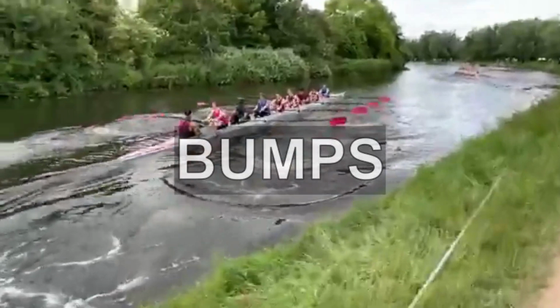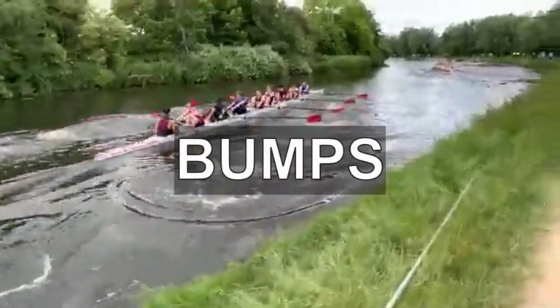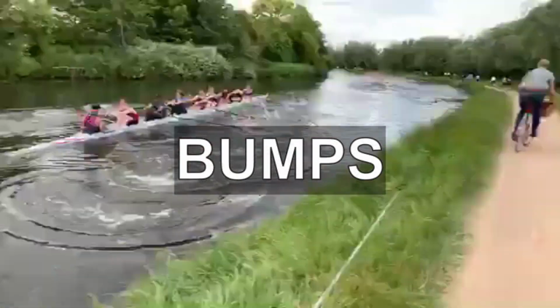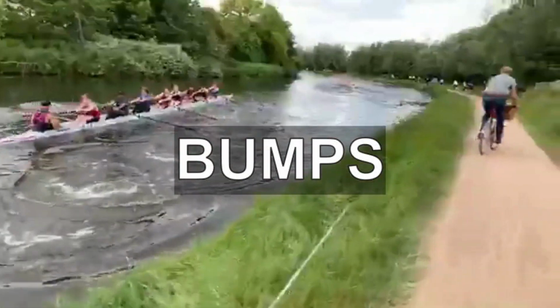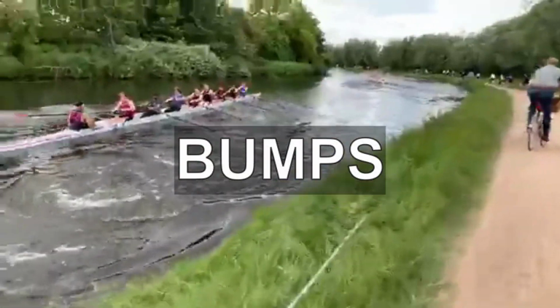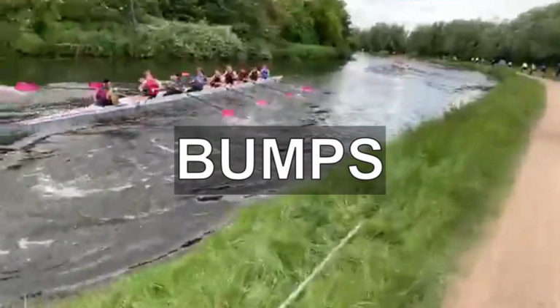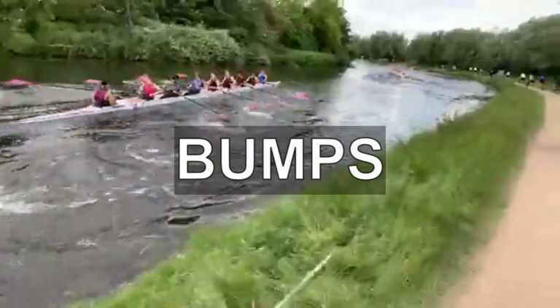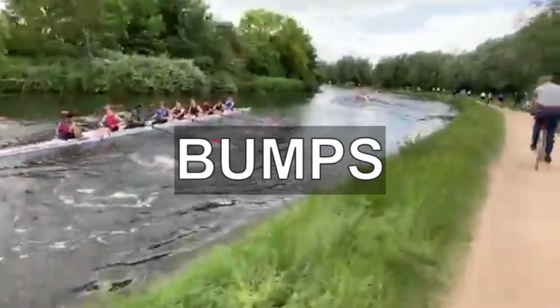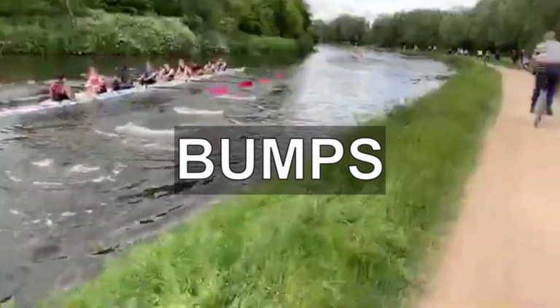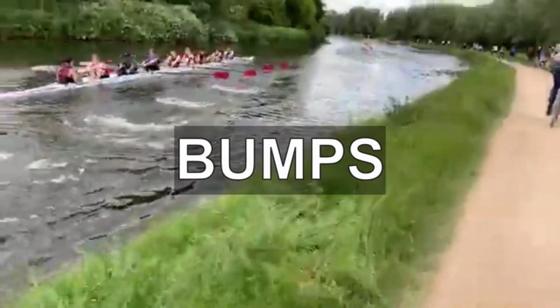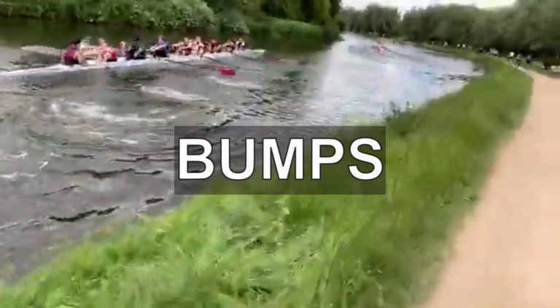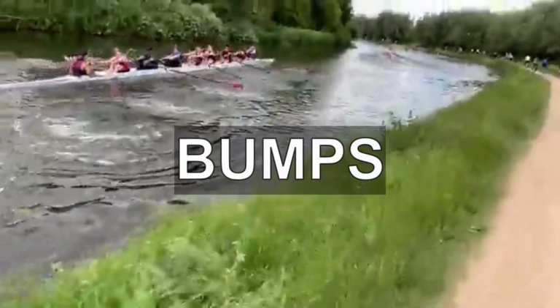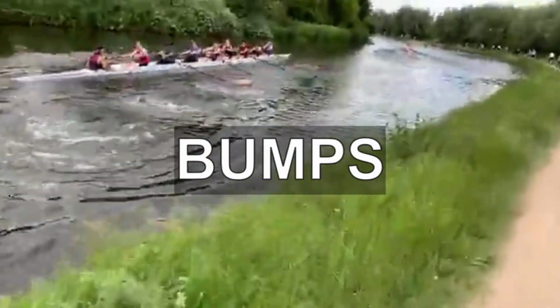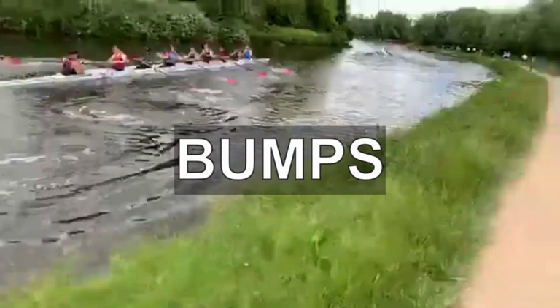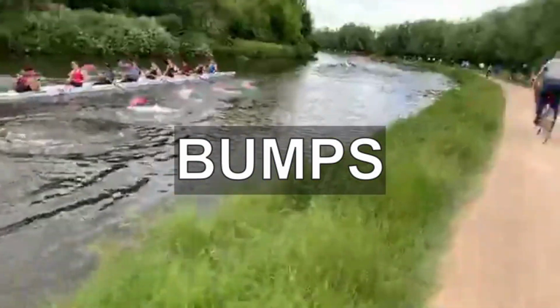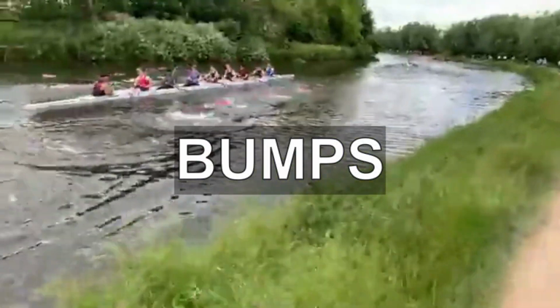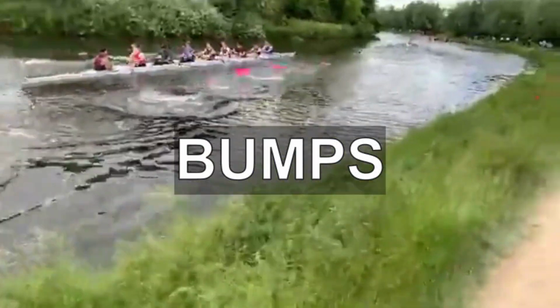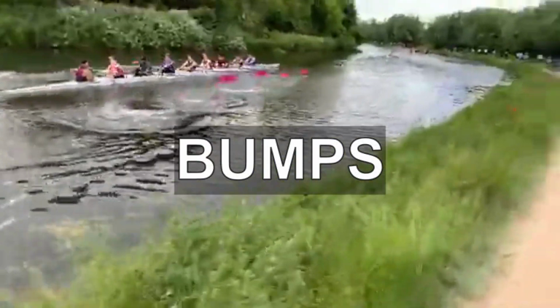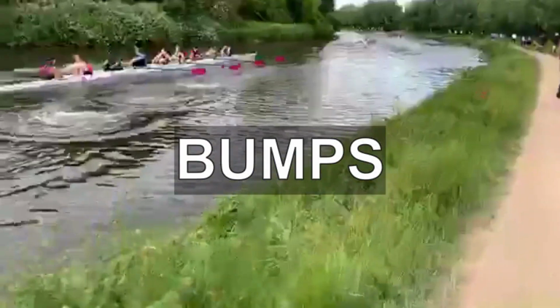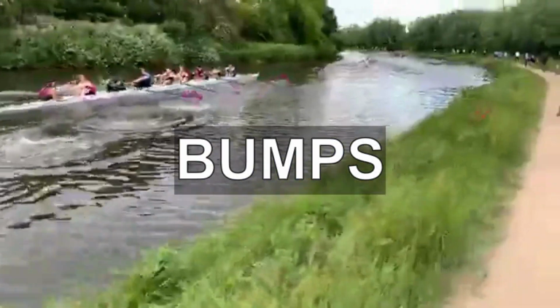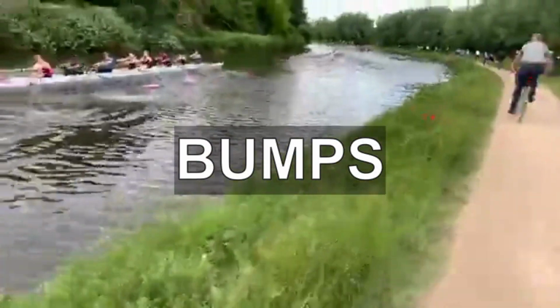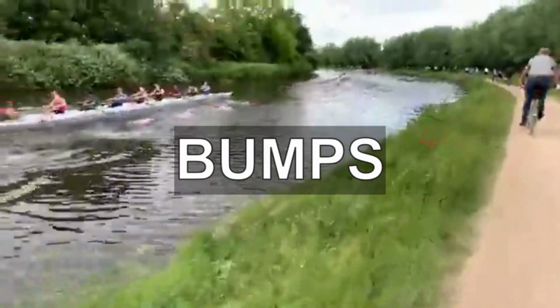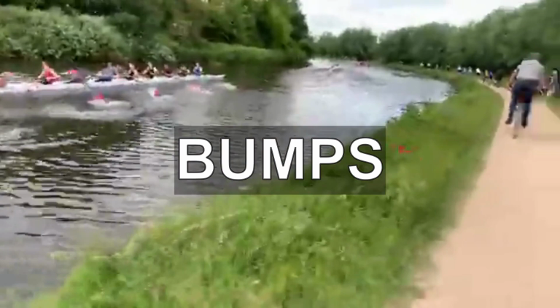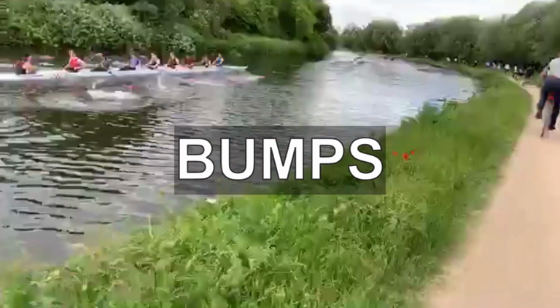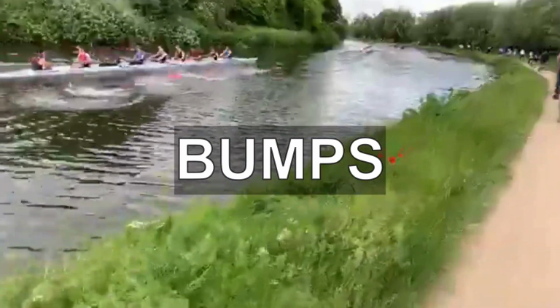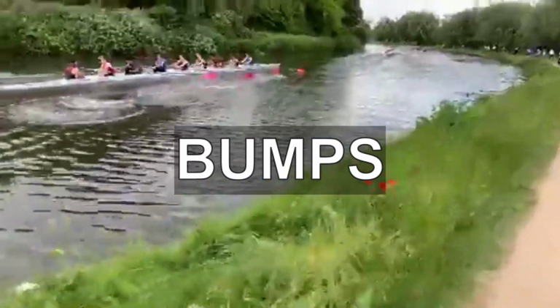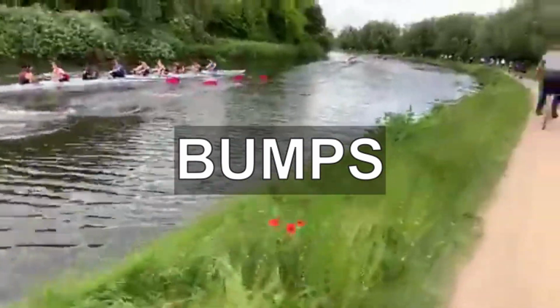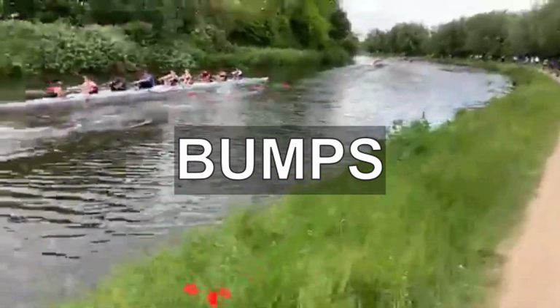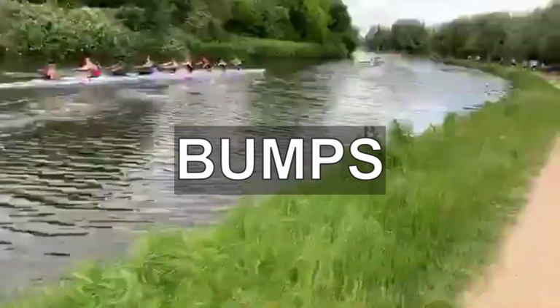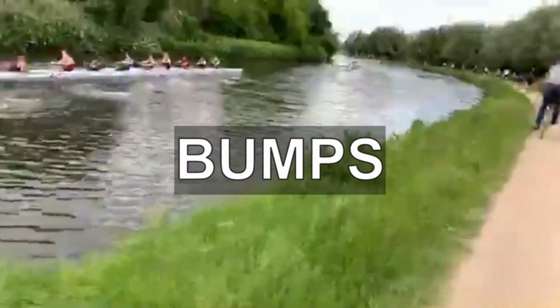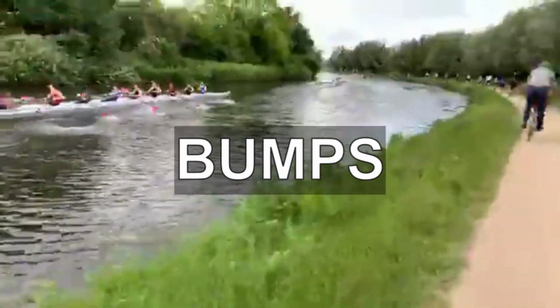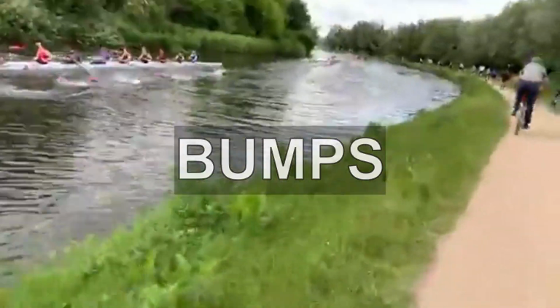Bumps are a type of race held three times a year in Cambridge. More information about them can be found in the dedicated video on bumps.